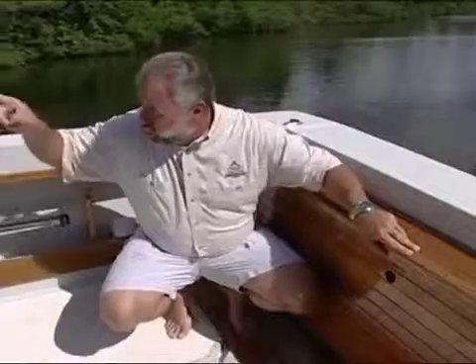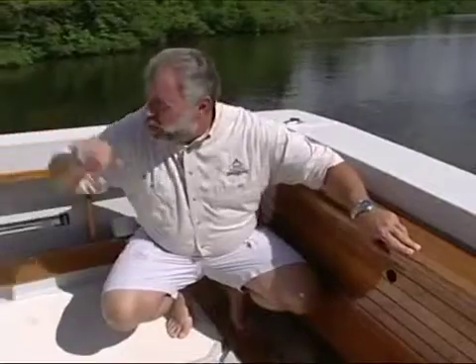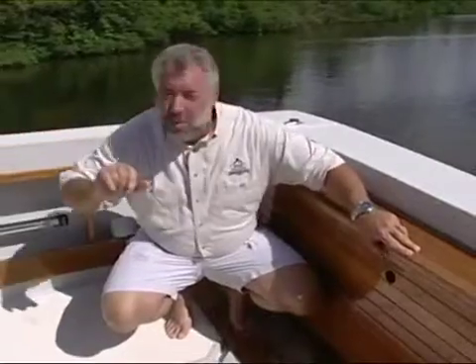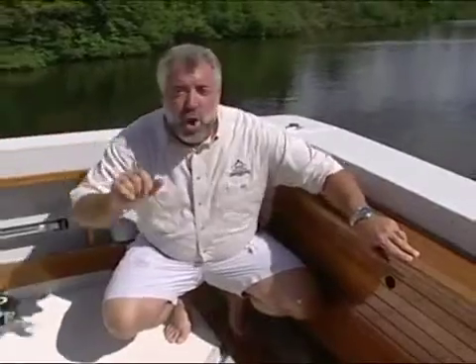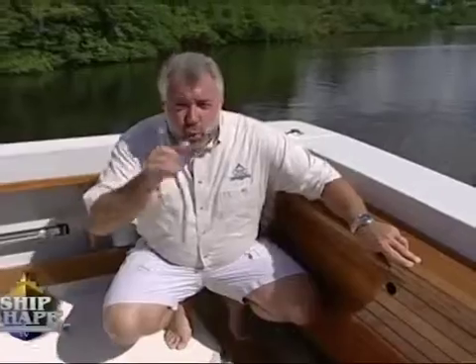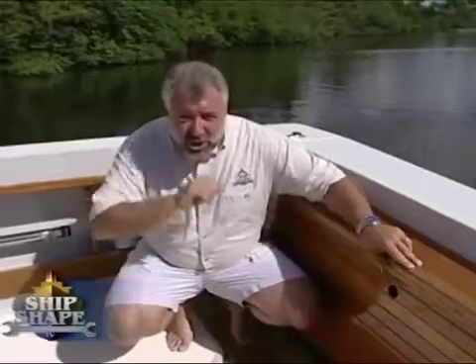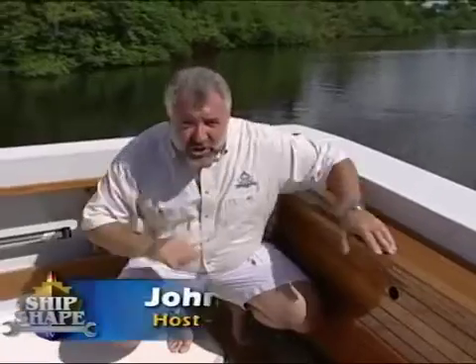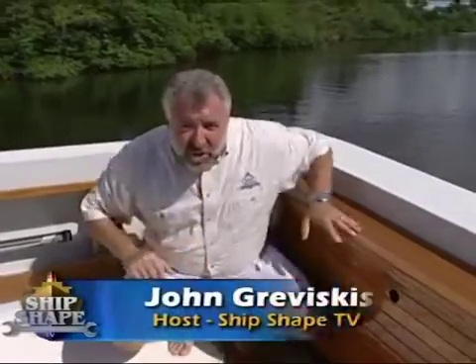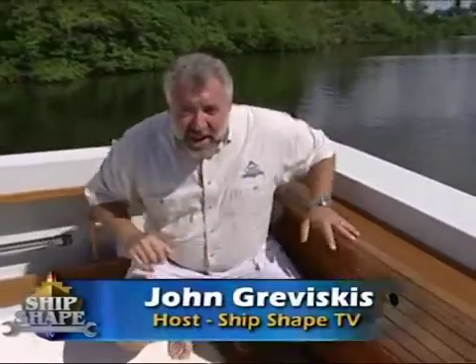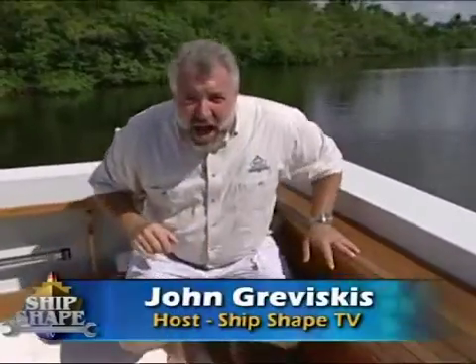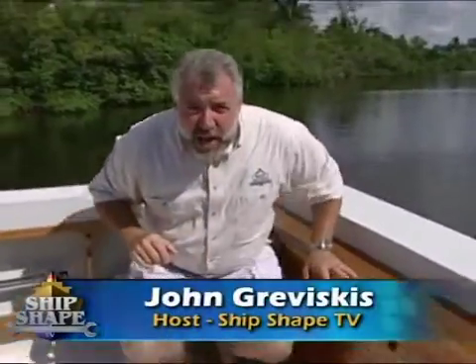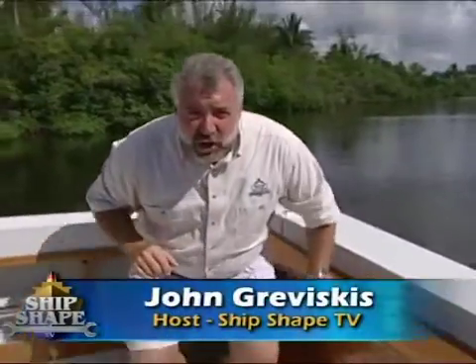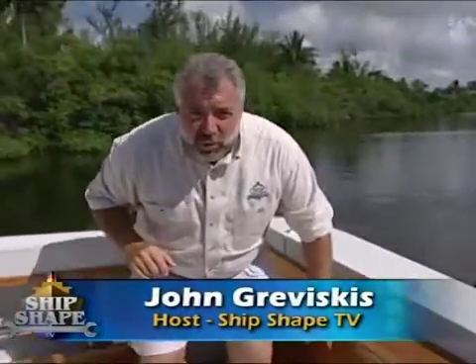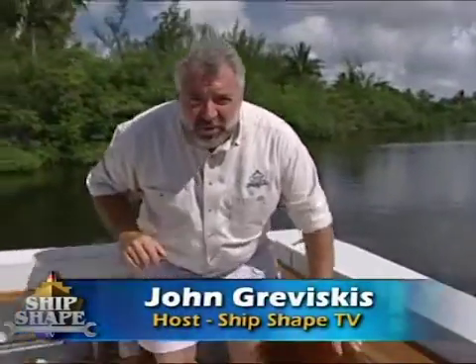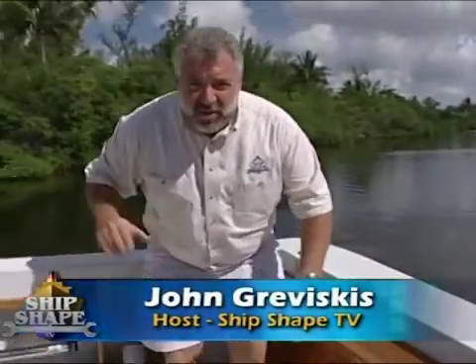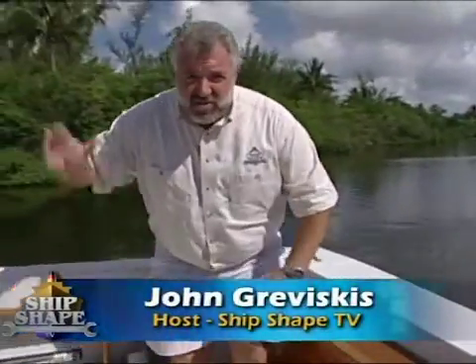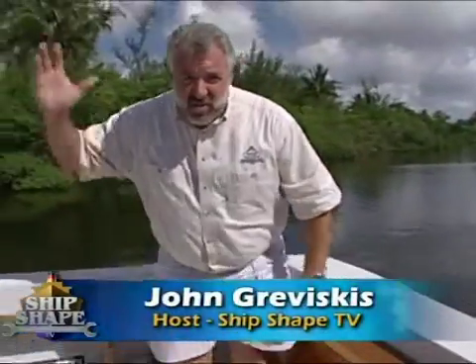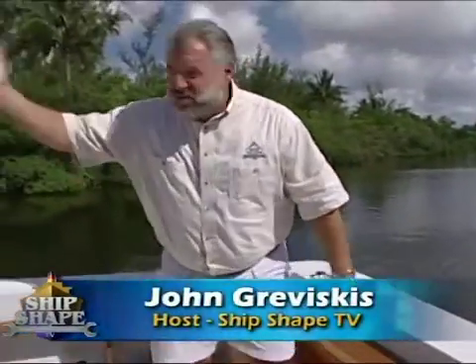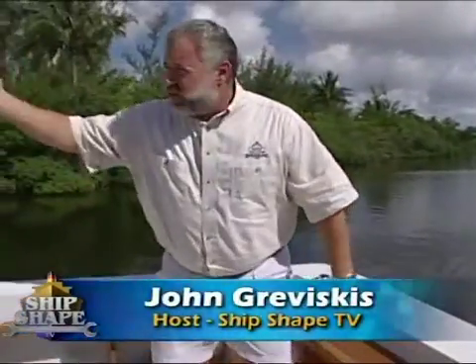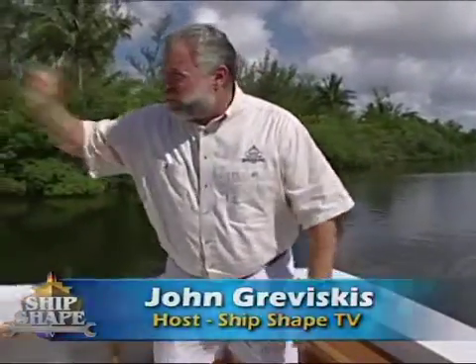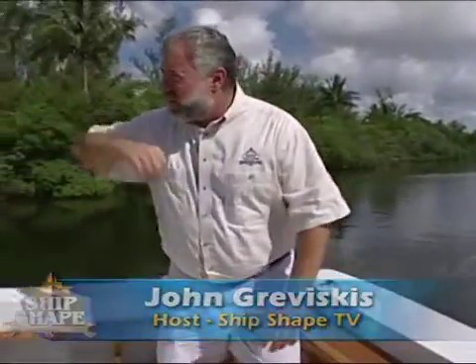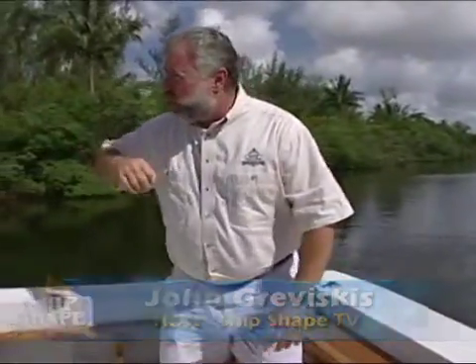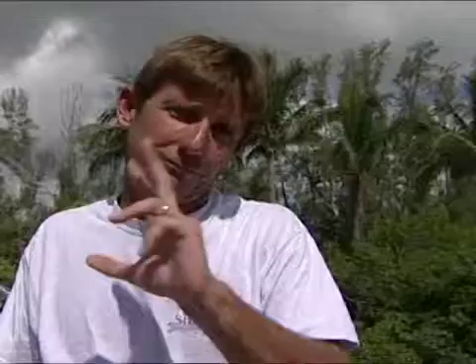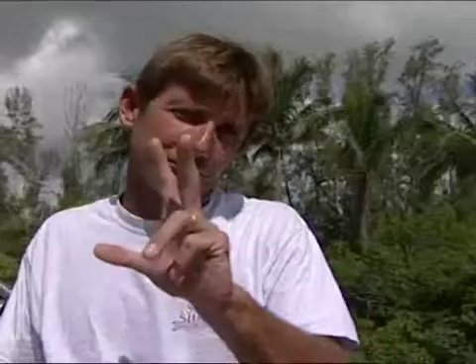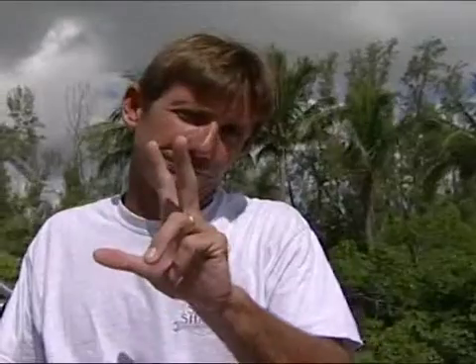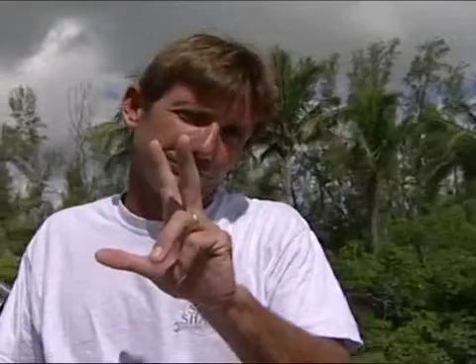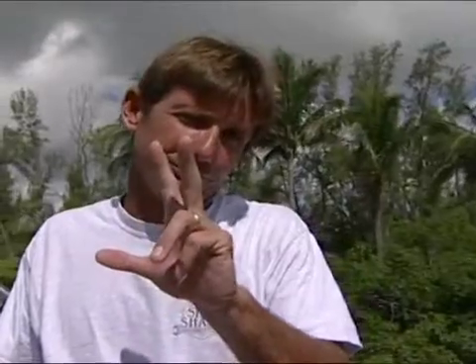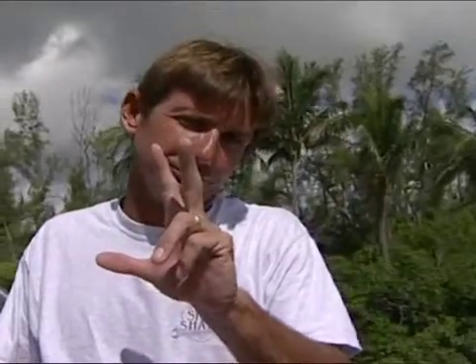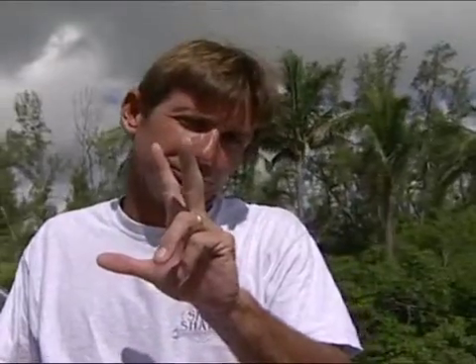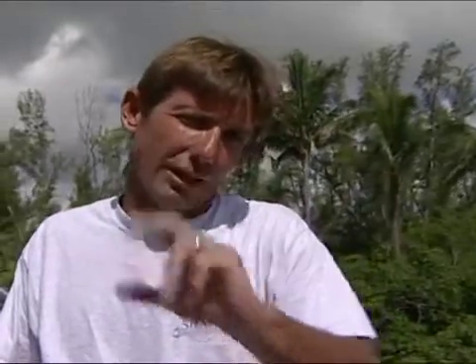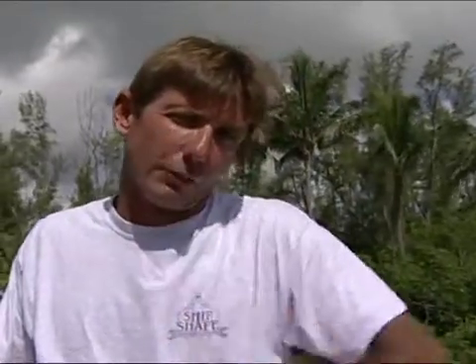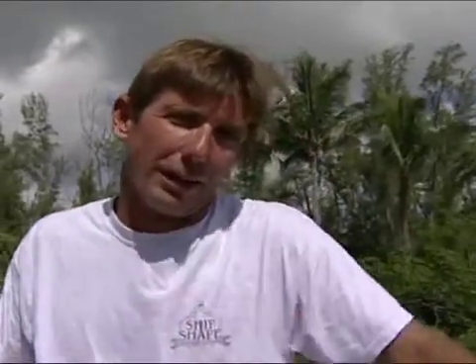Good point. Well, good deal you made it. Hi, I'm John Graviscus. This is Burt Dell. Burt, say hello to everybody. Hey everybody.